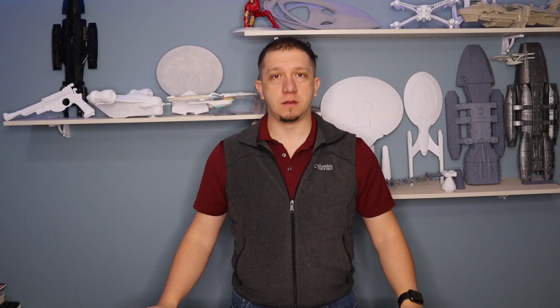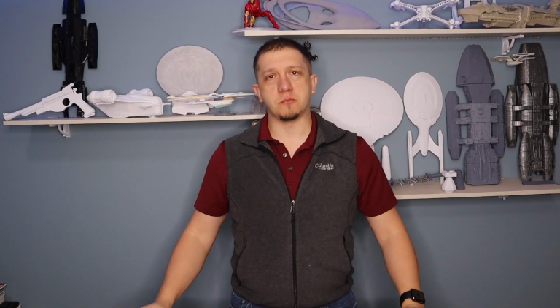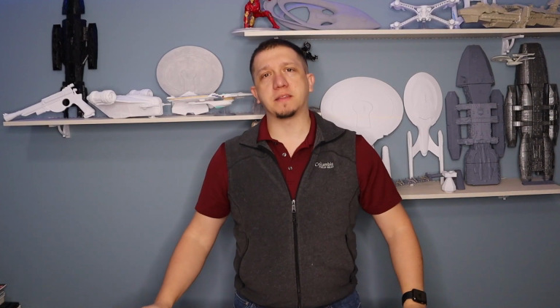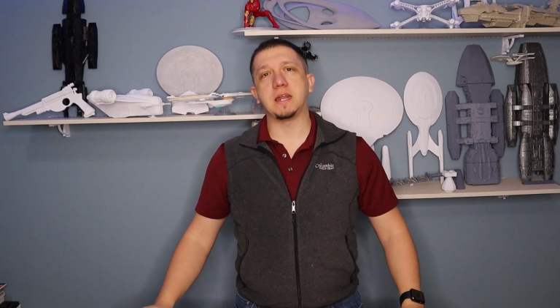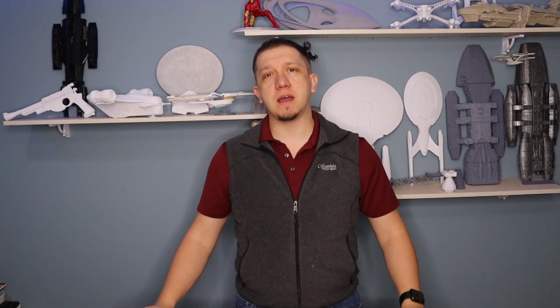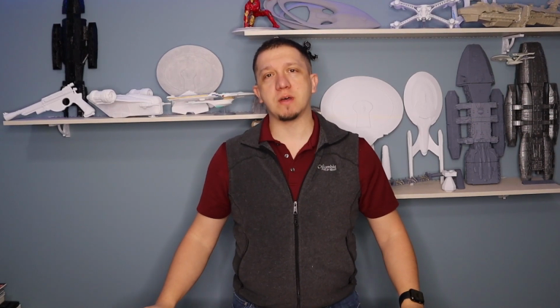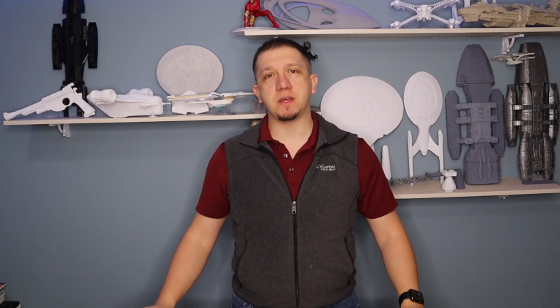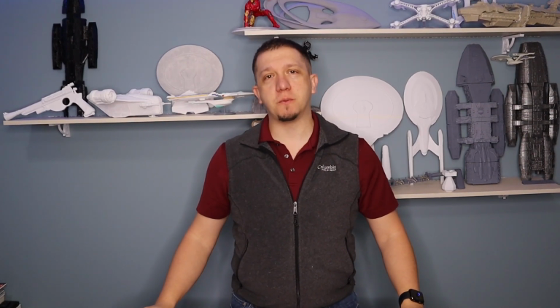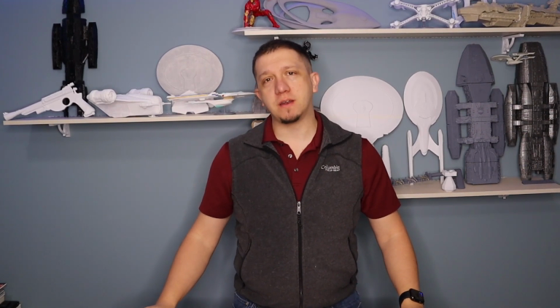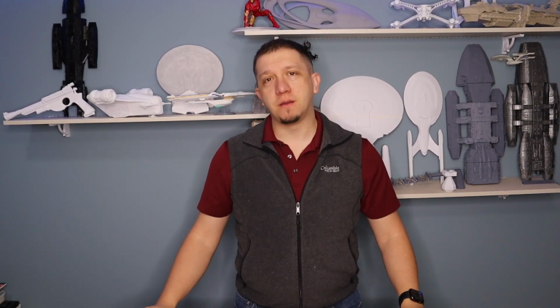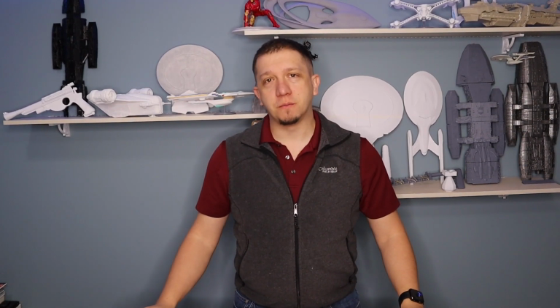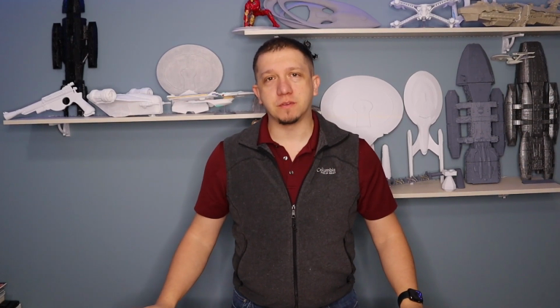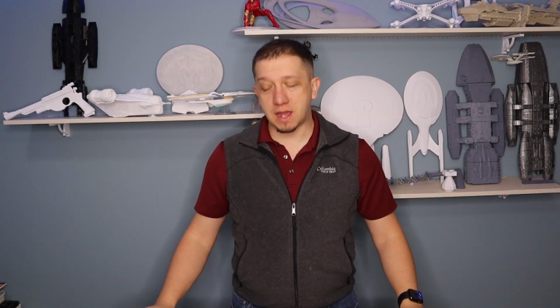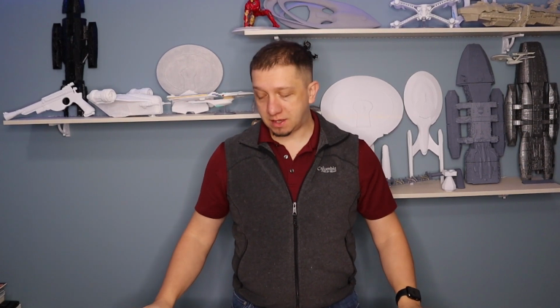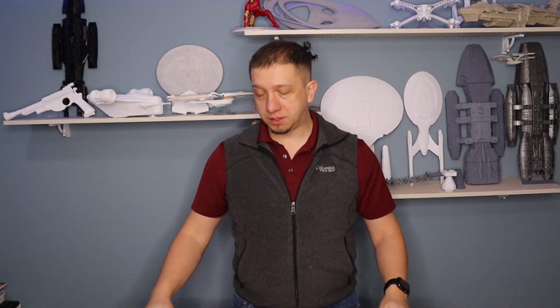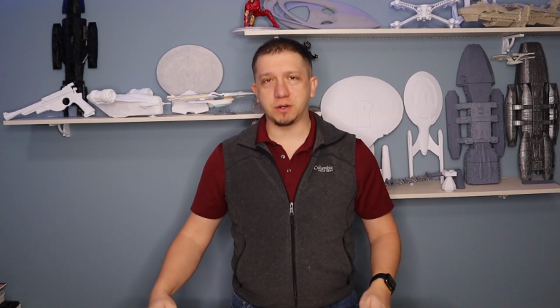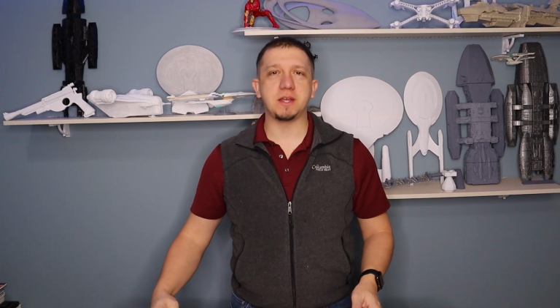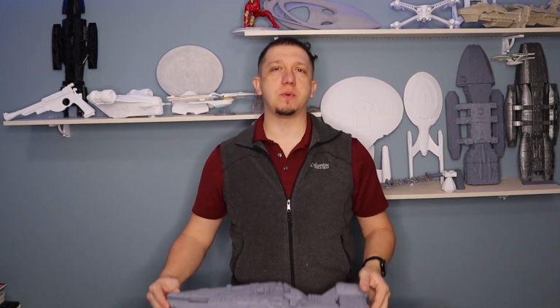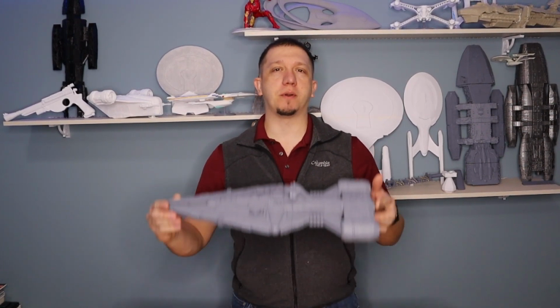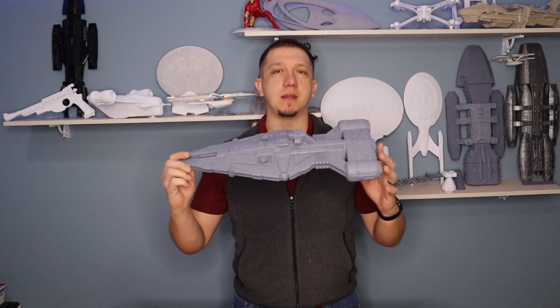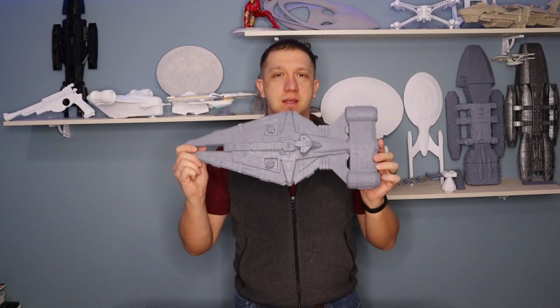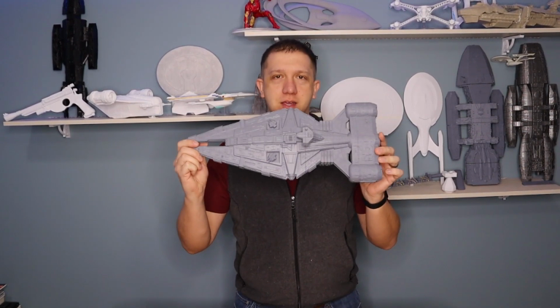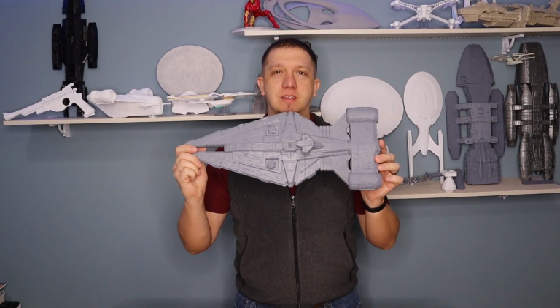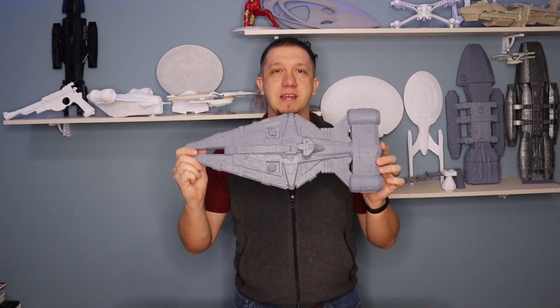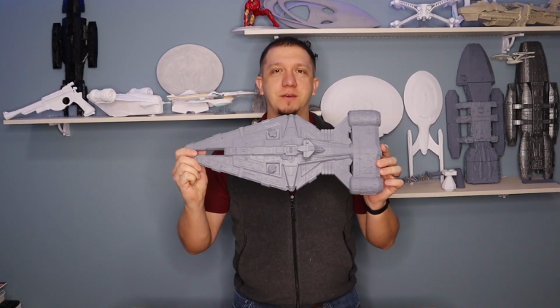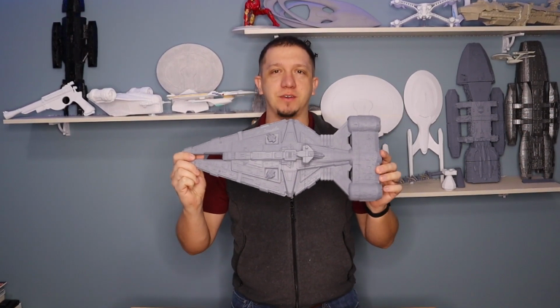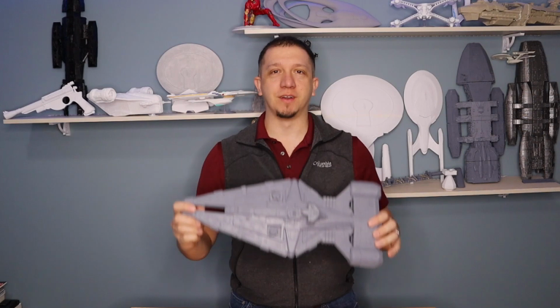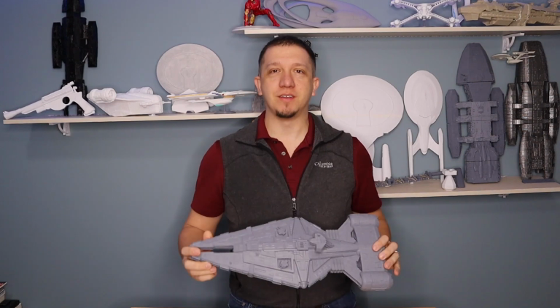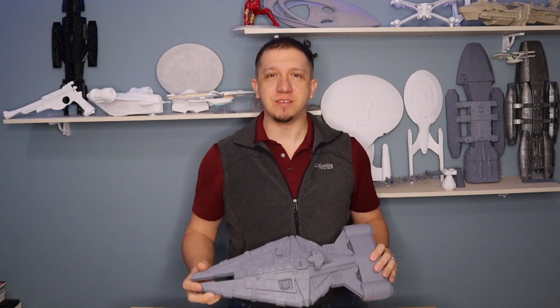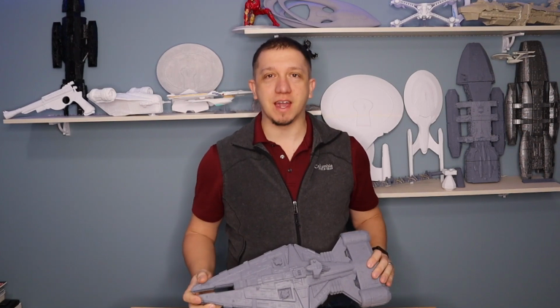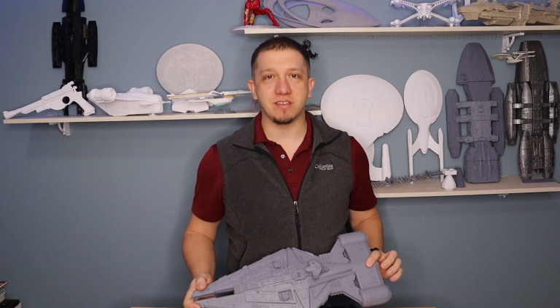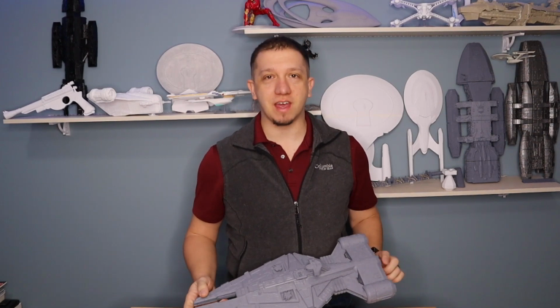Does Moff Gideon have something you want? Well today, join me as we print his light cruiser. See you guys inside.